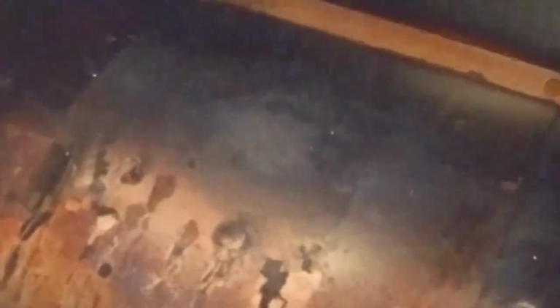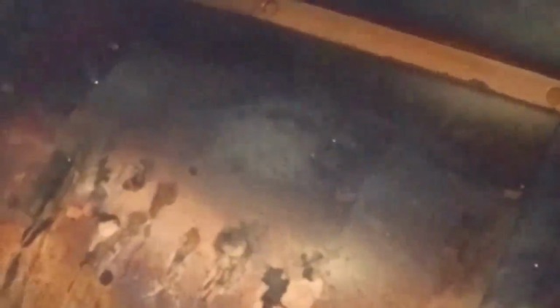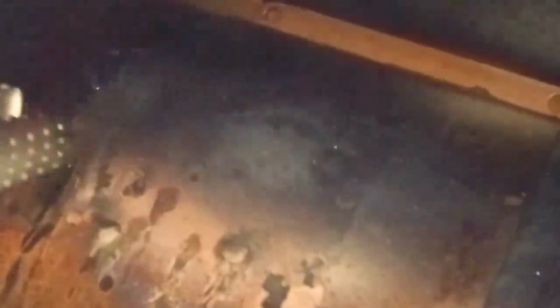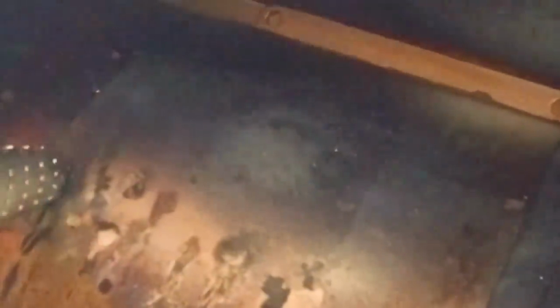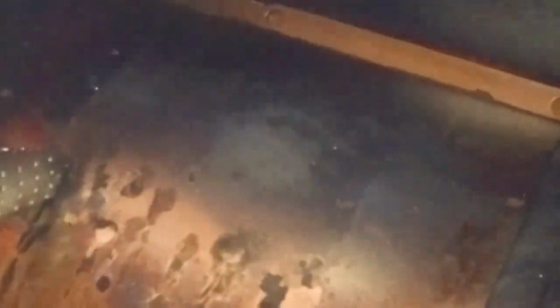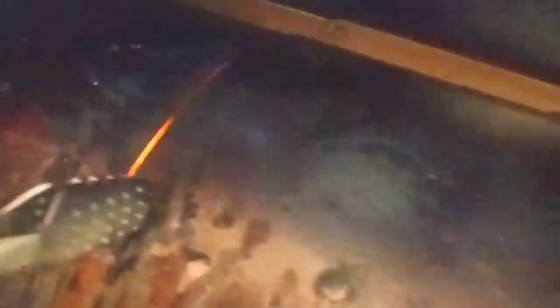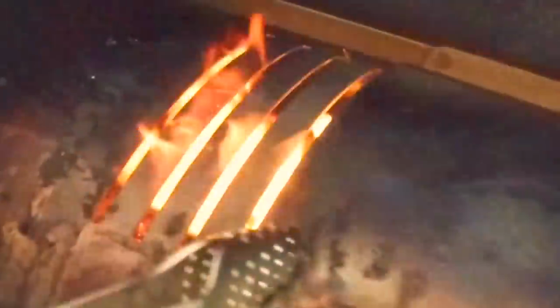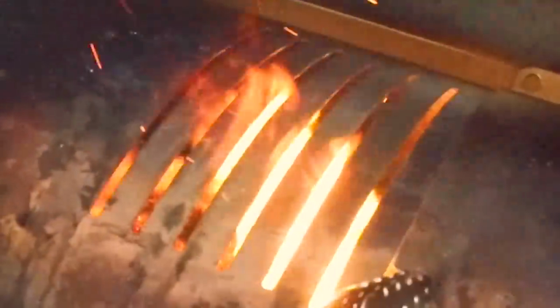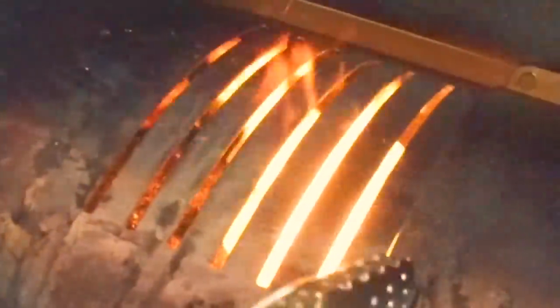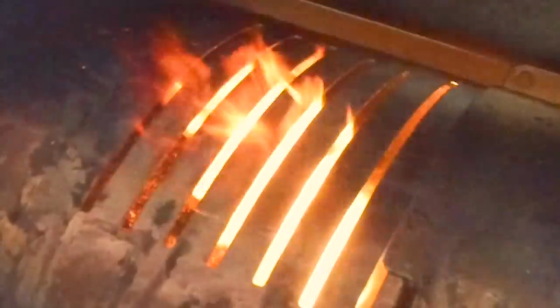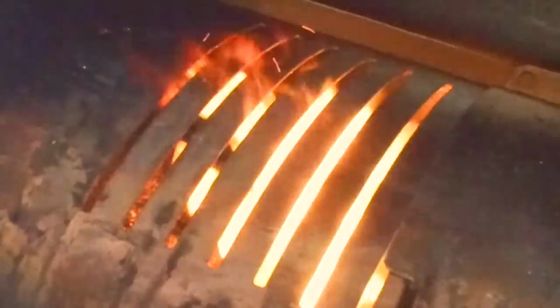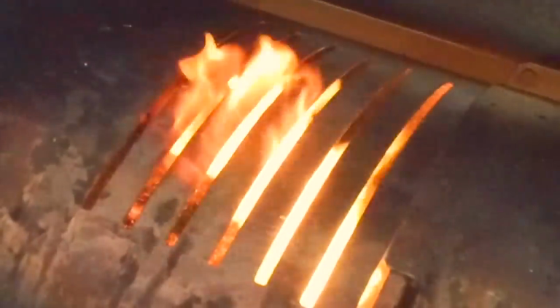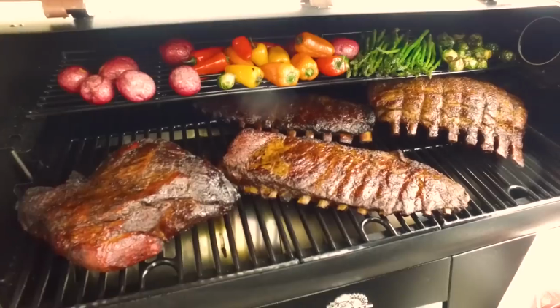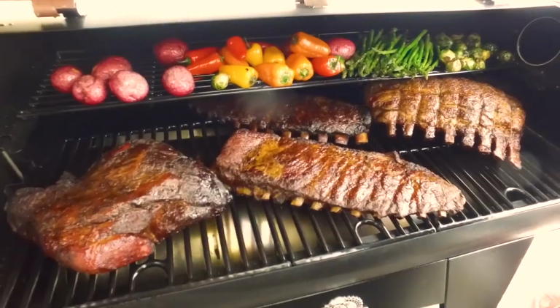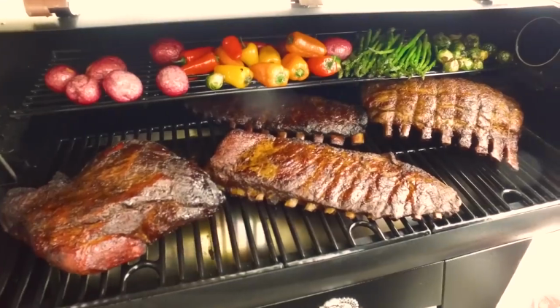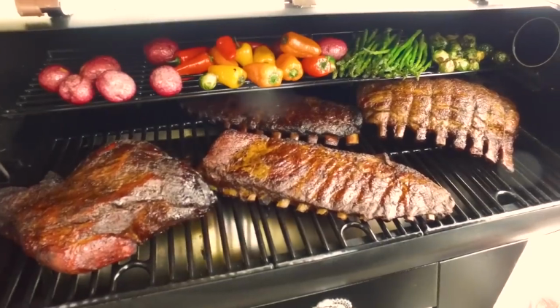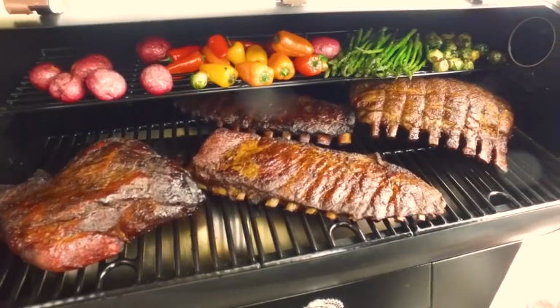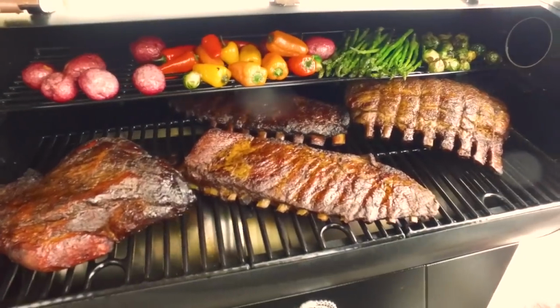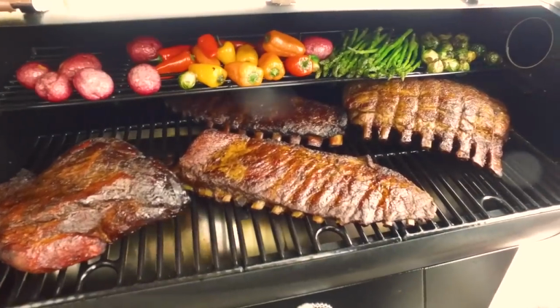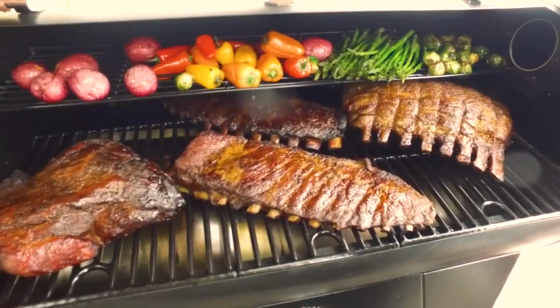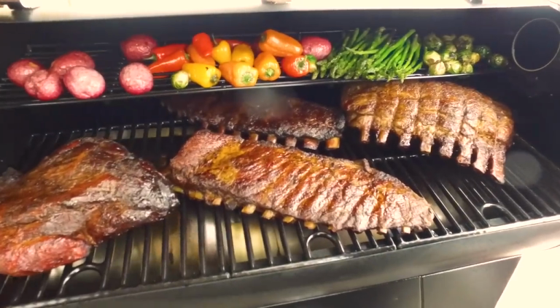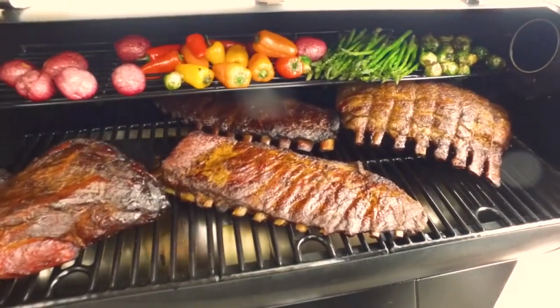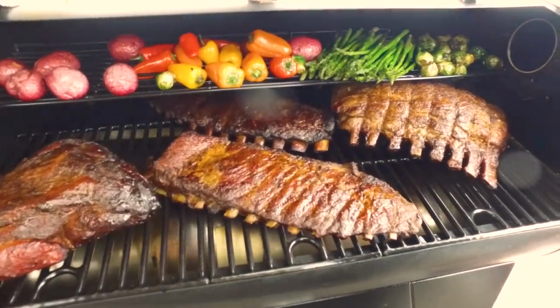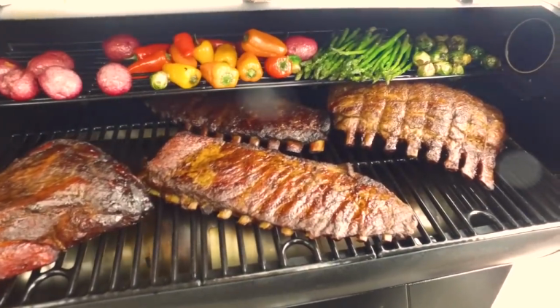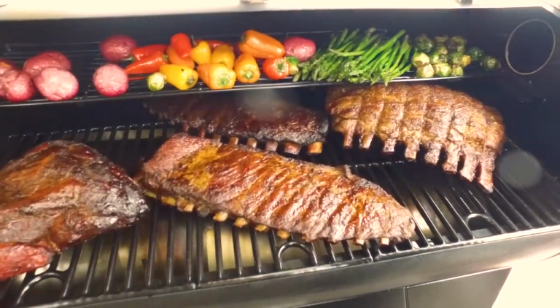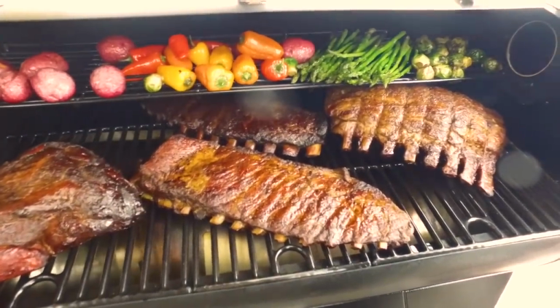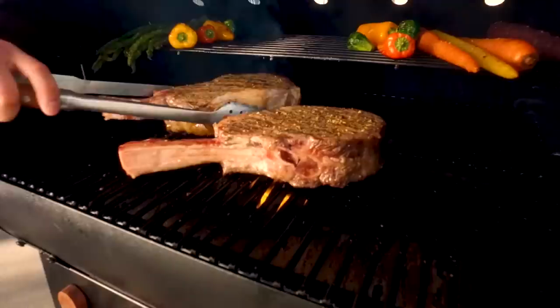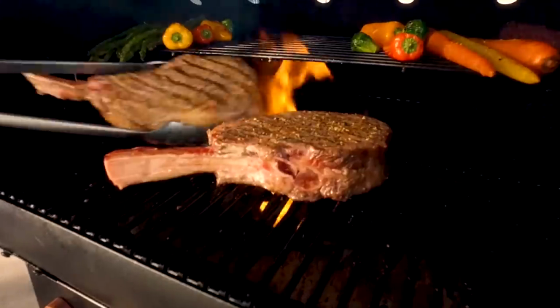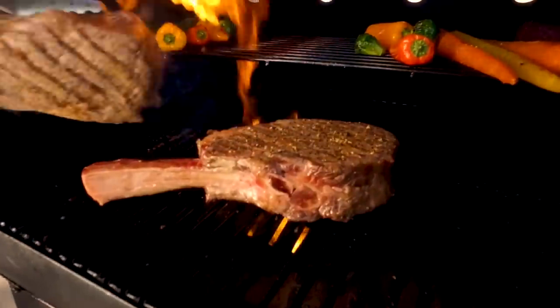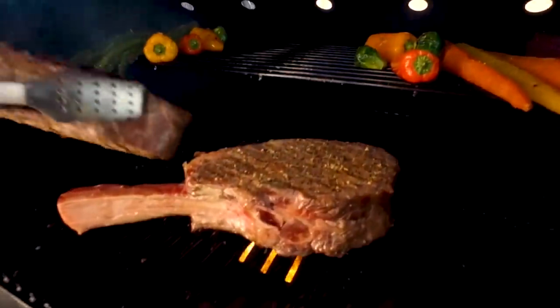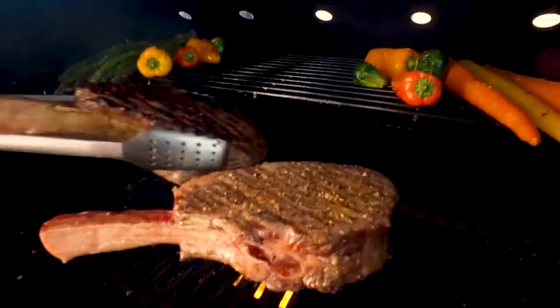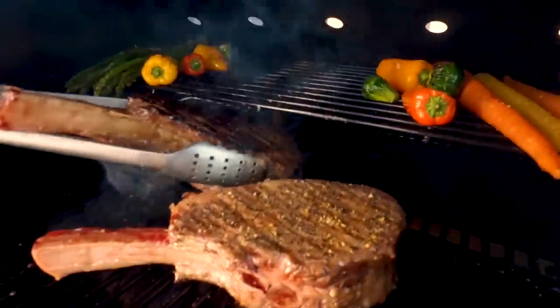And most importantly, the innovative flame broiler that quickly transforms your Pit Boss from a world class smoker to a high temp wood fired grill.